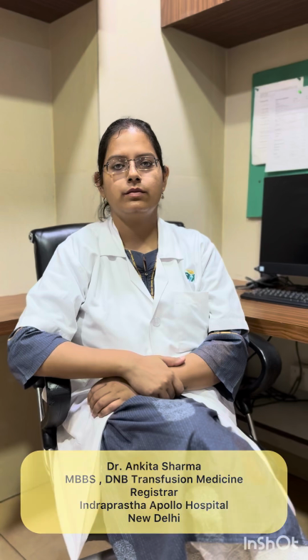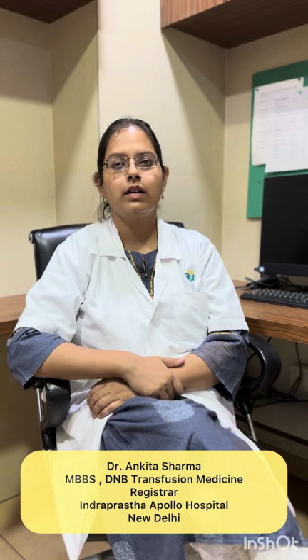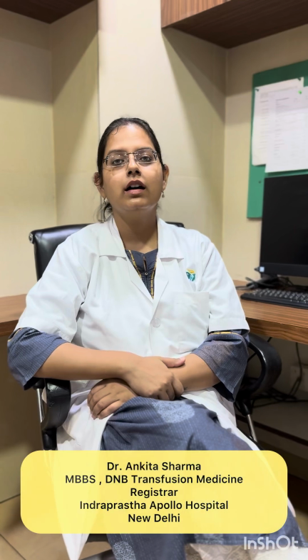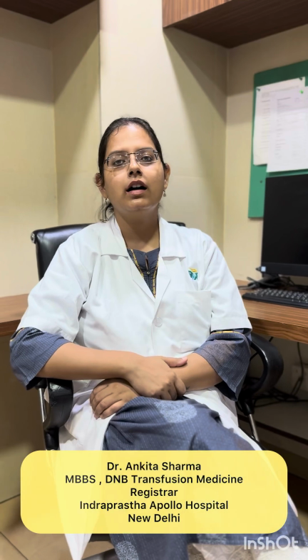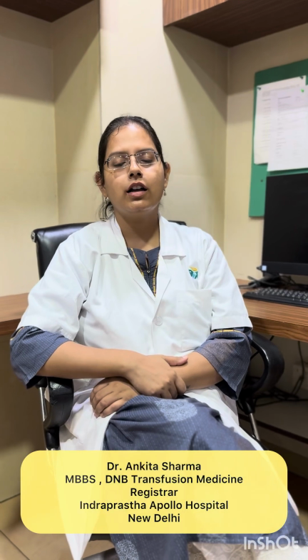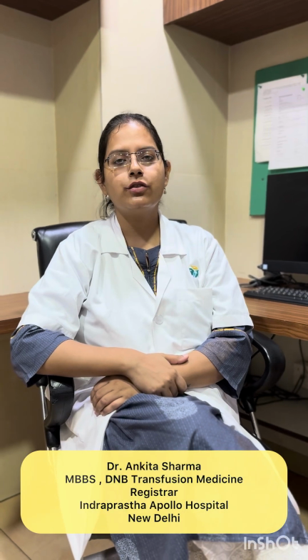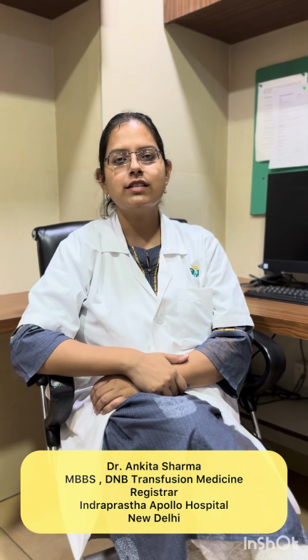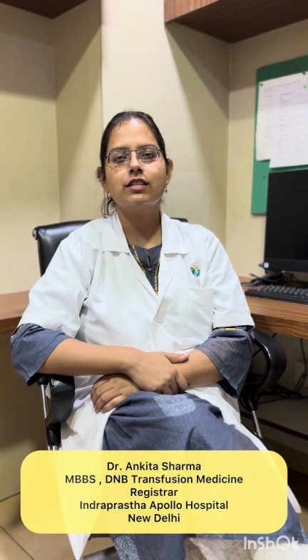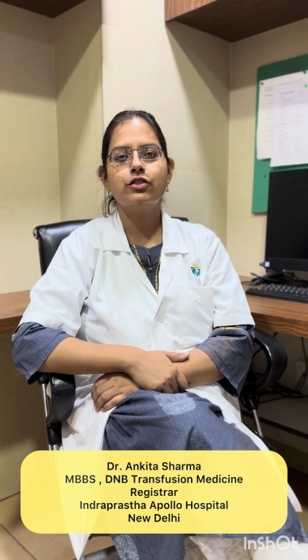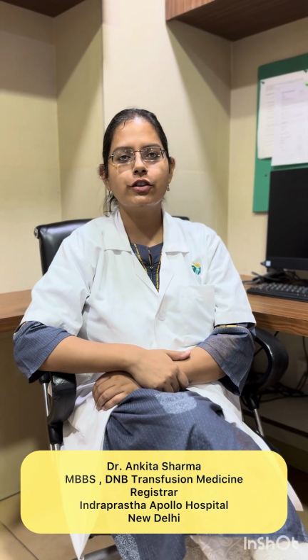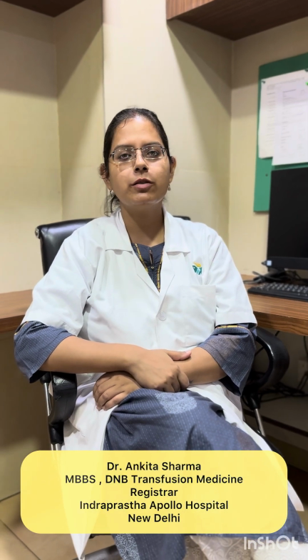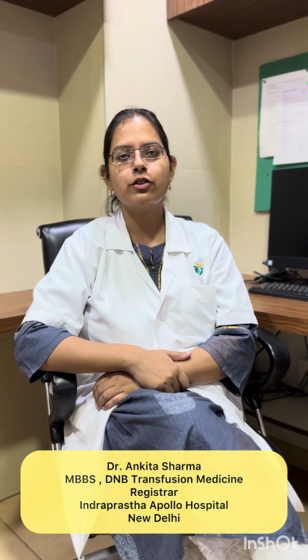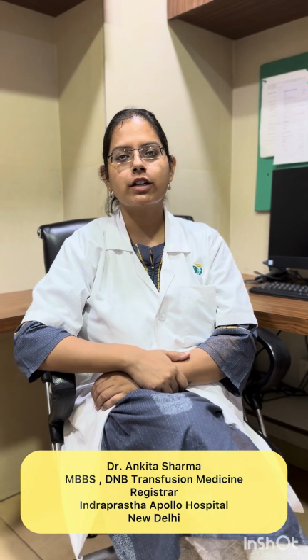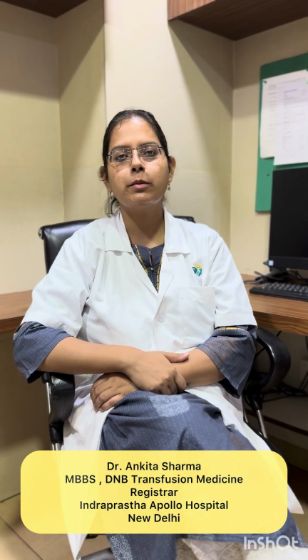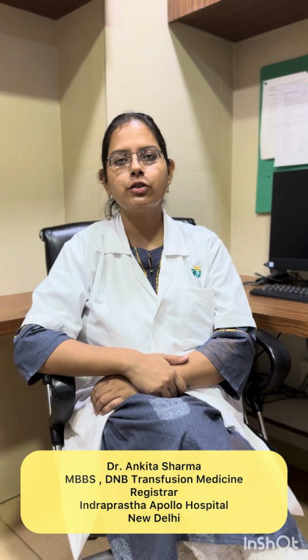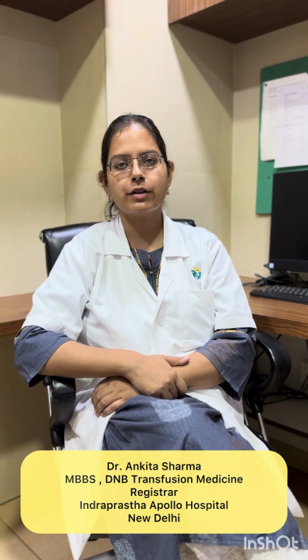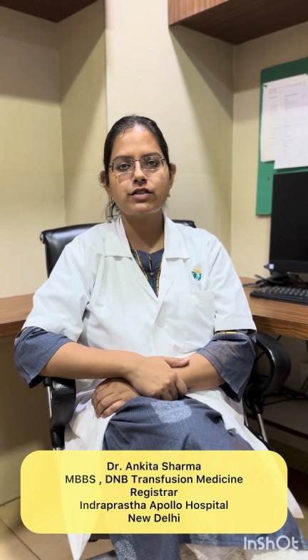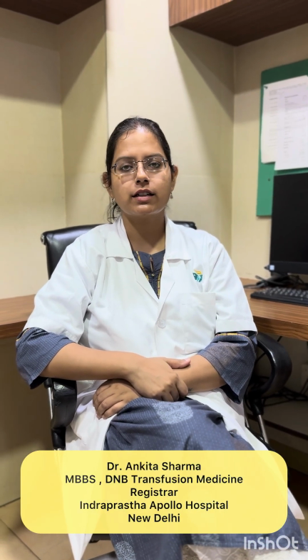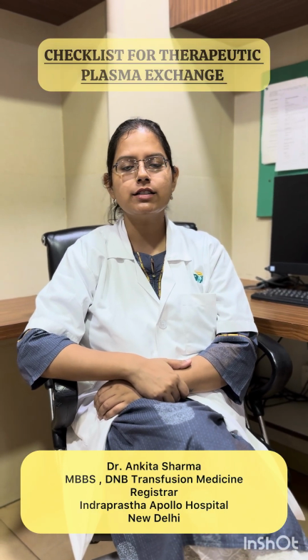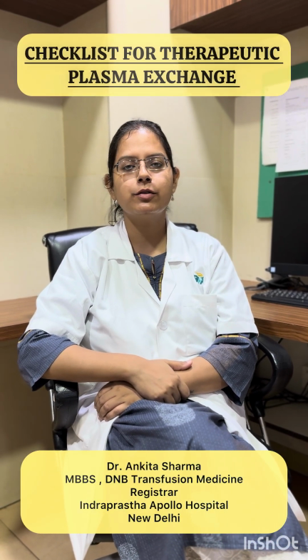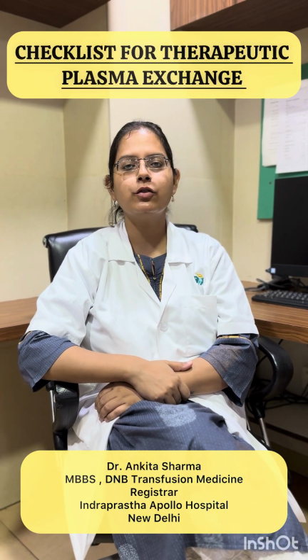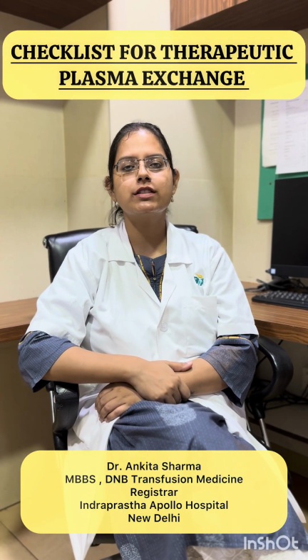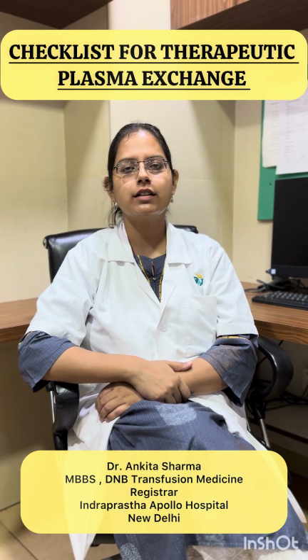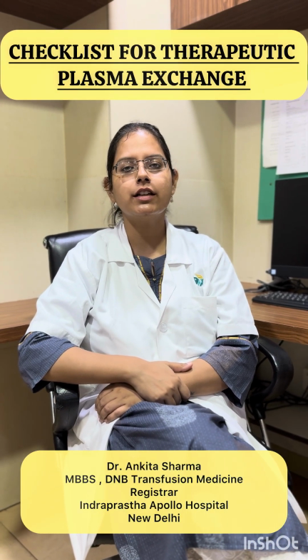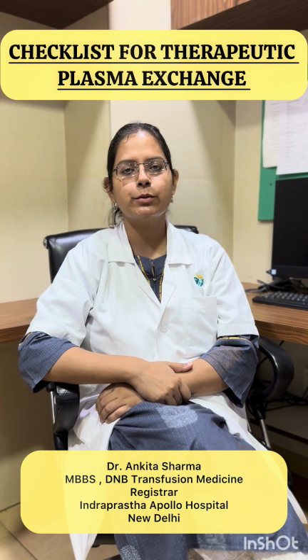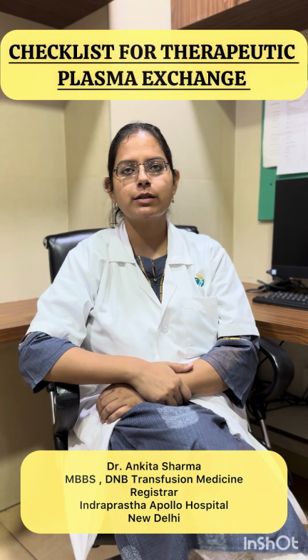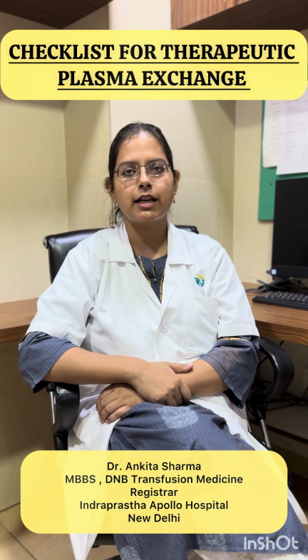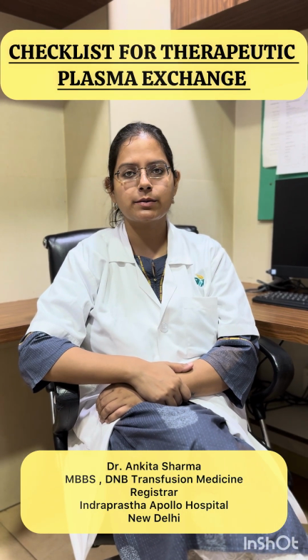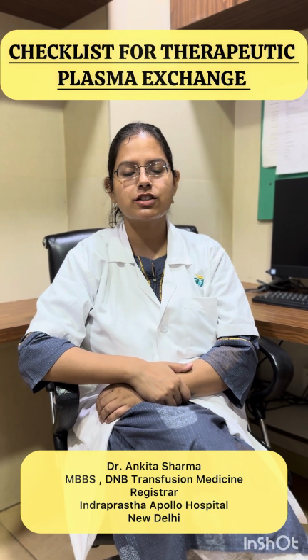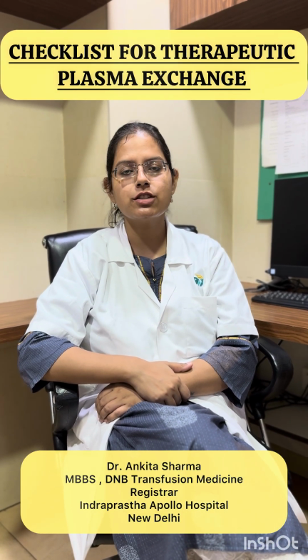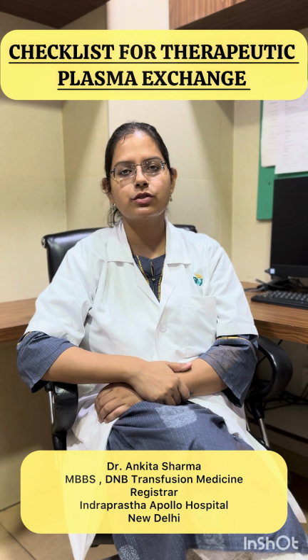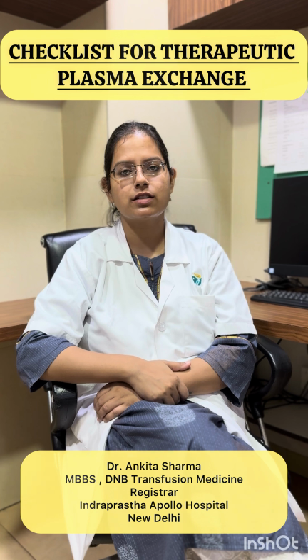Hello friends, today we will be talking about a brief checklist before we start a therapeutic plasma exchange procedure.